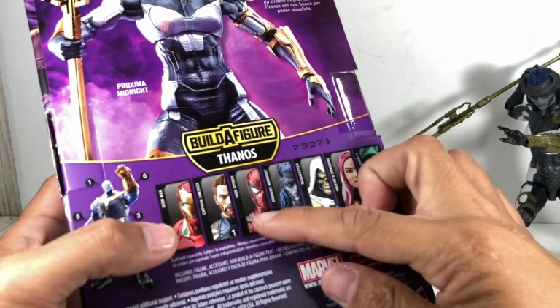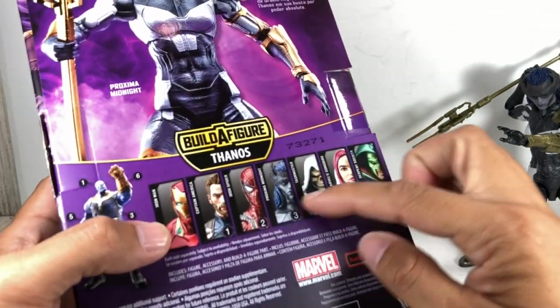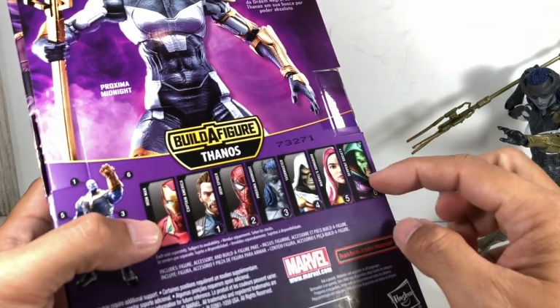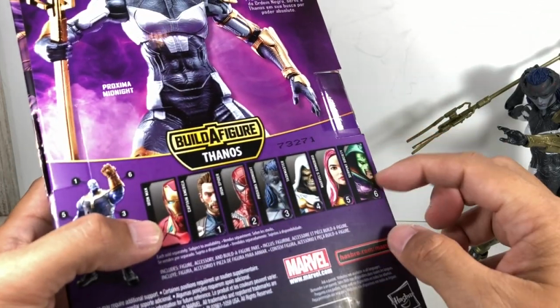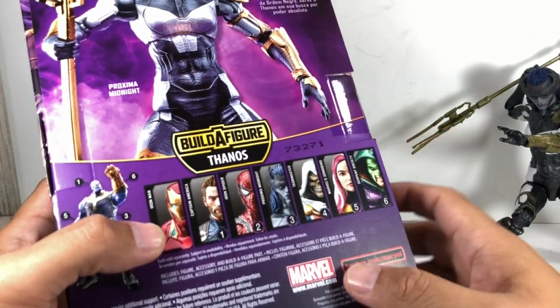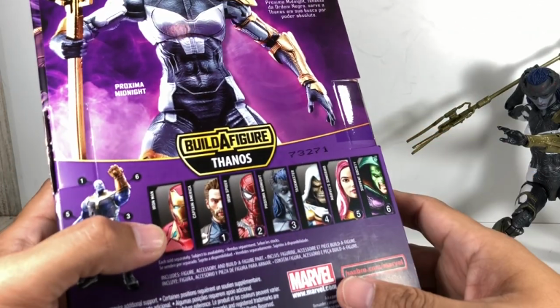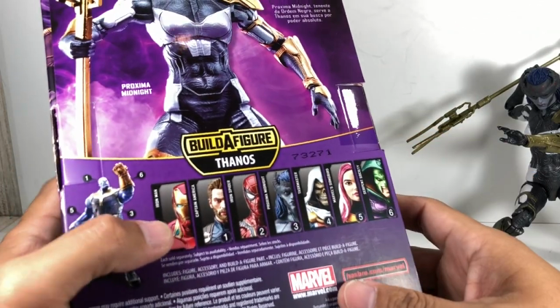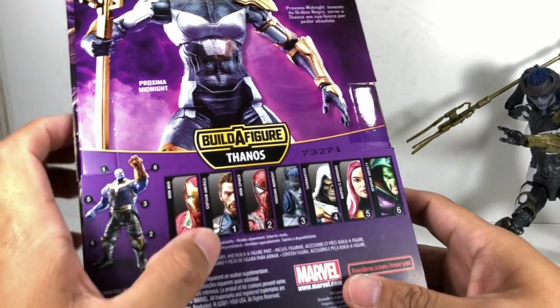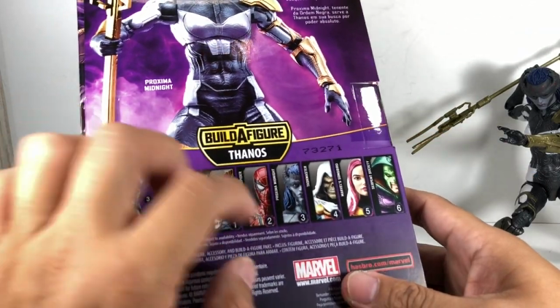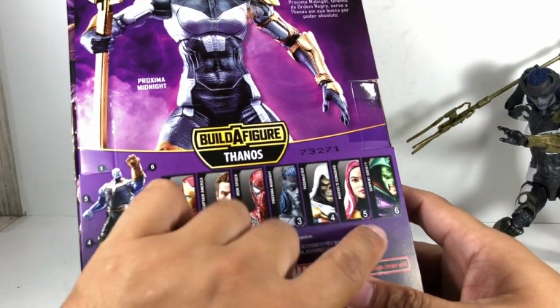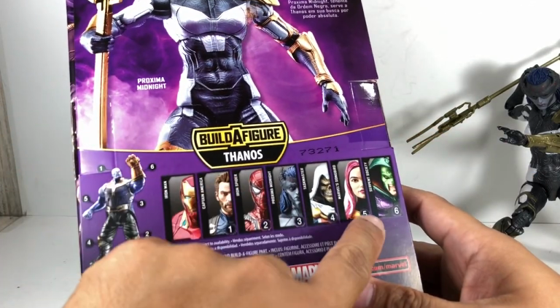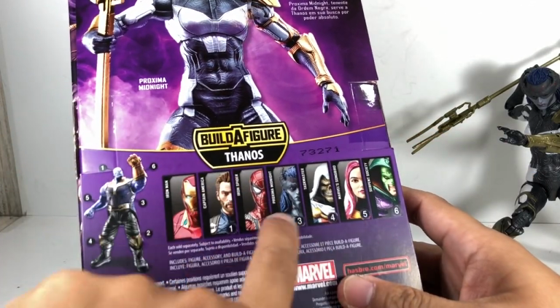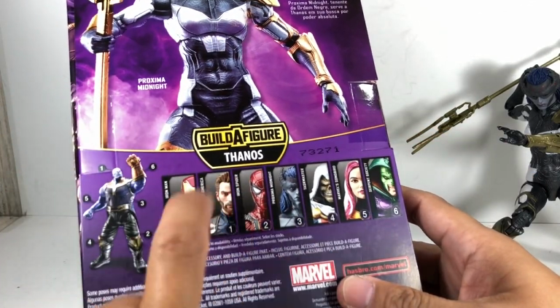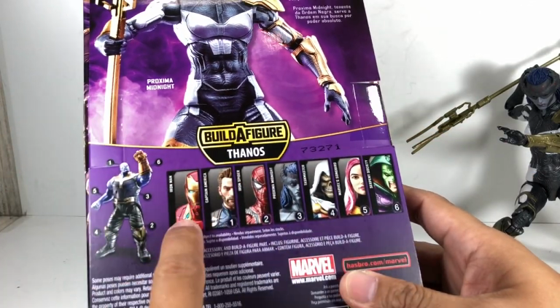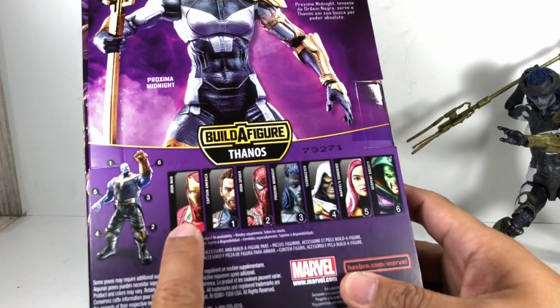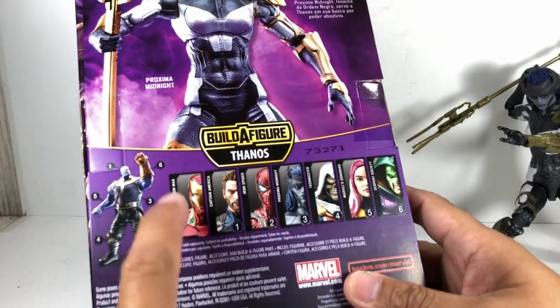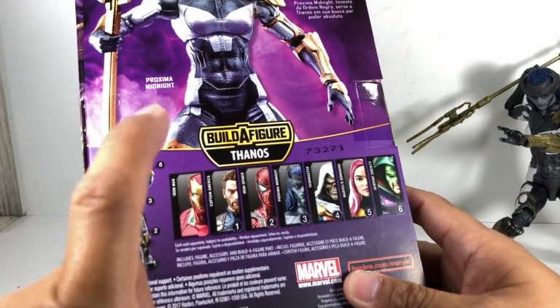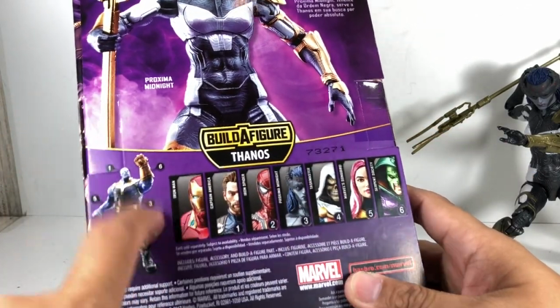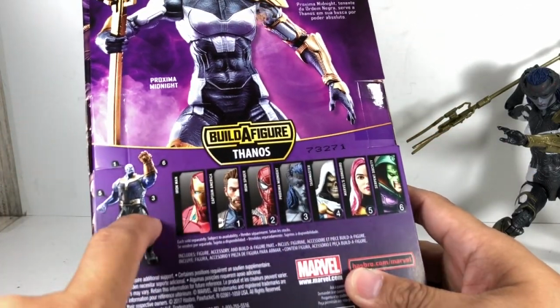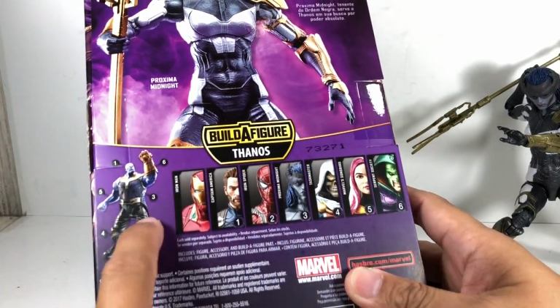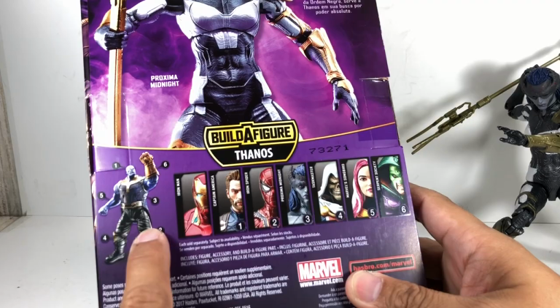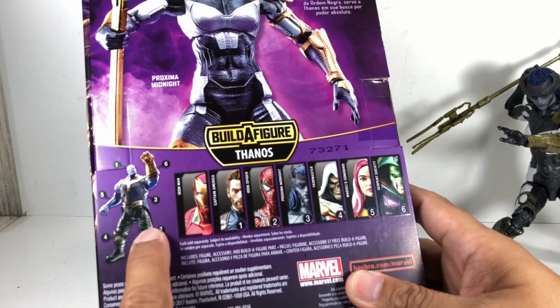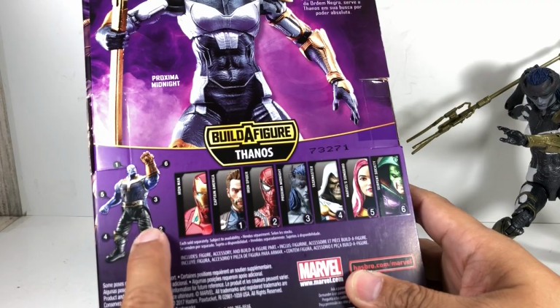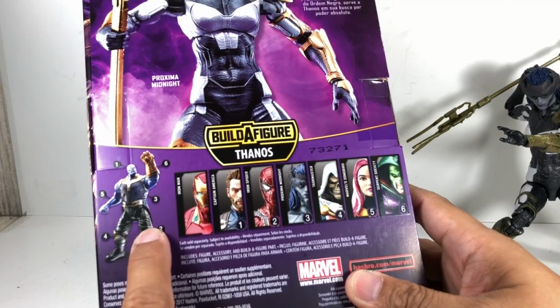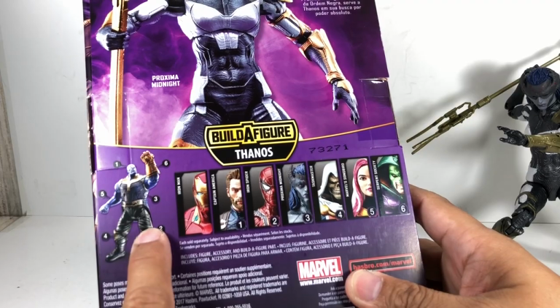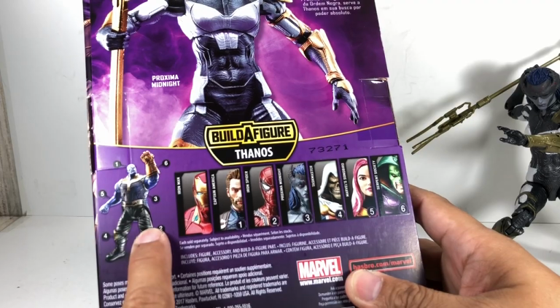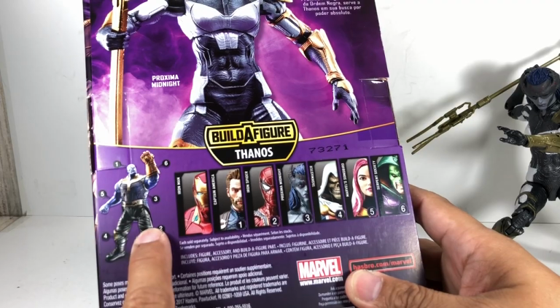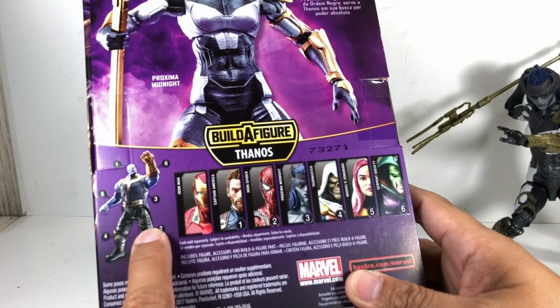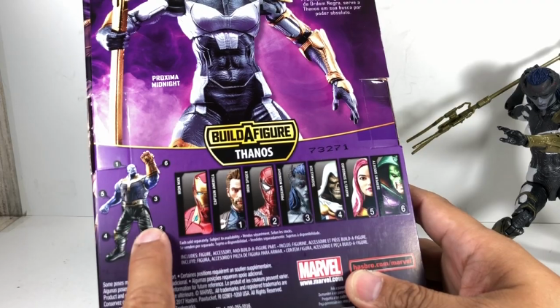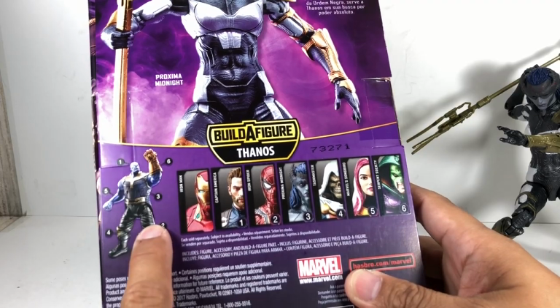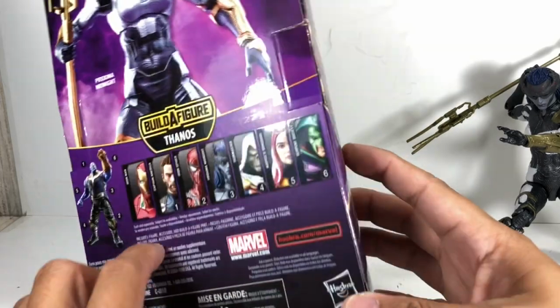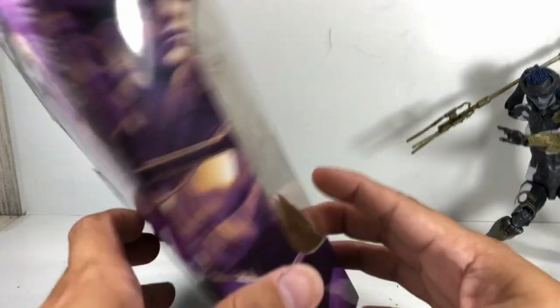Here's the rest of the assortment. Each of the figures except Iron Man will have a piece to build MCU Thanos.